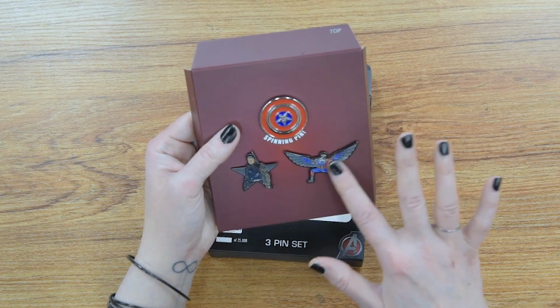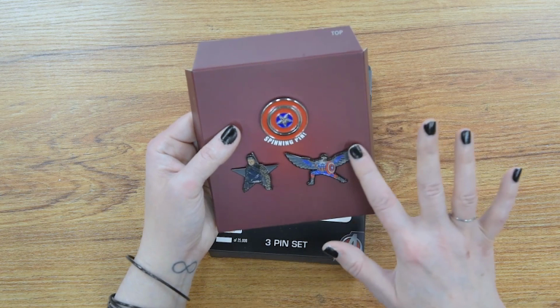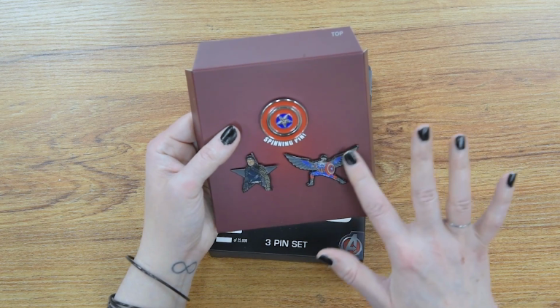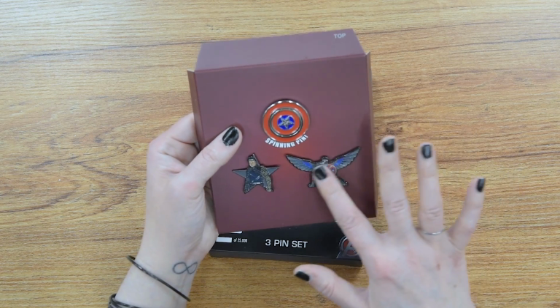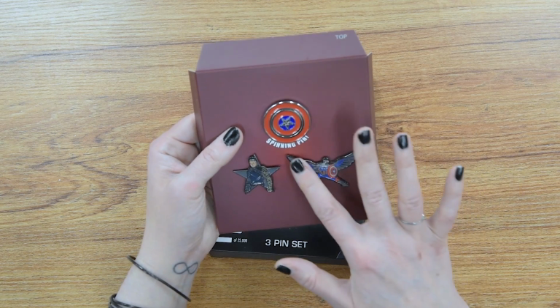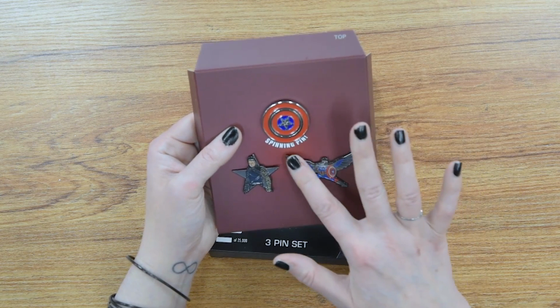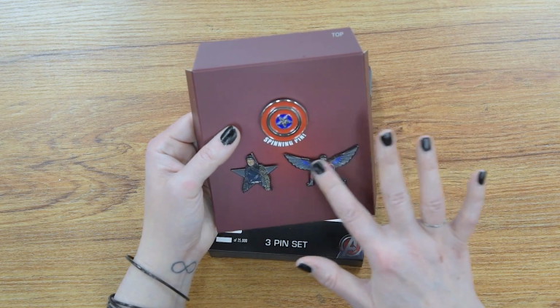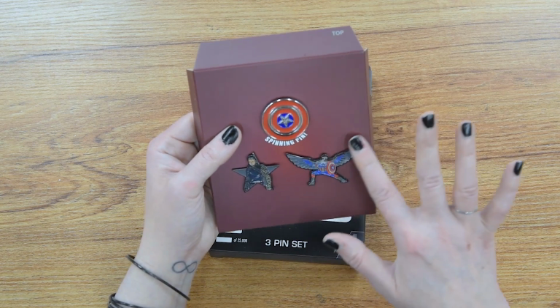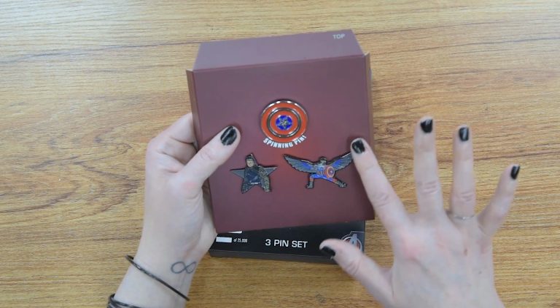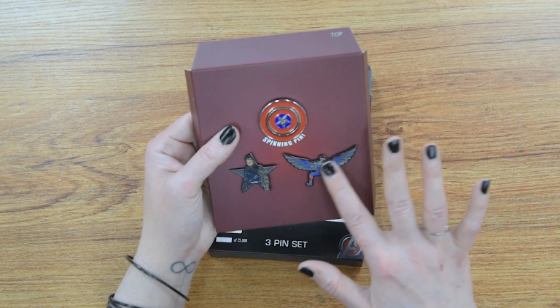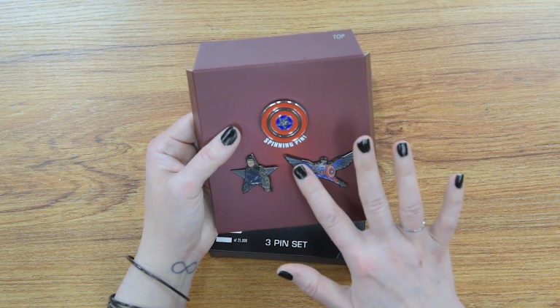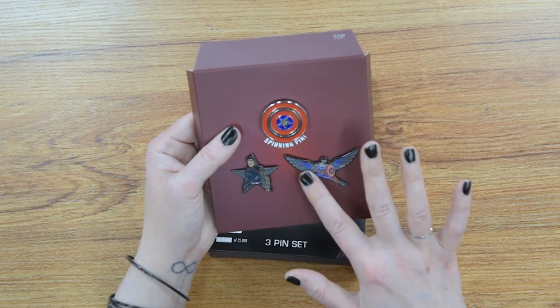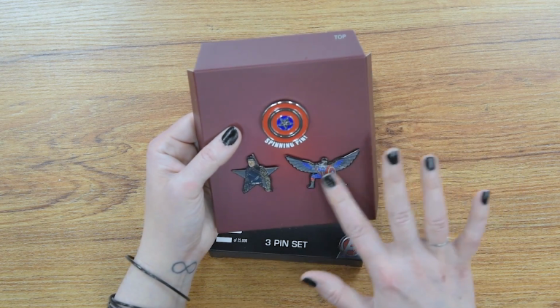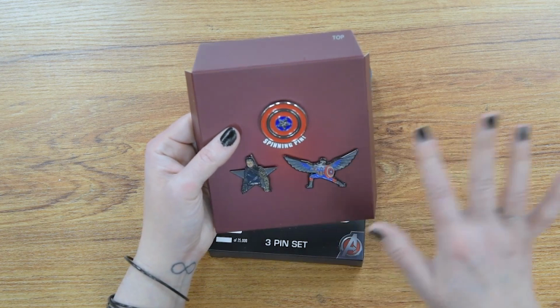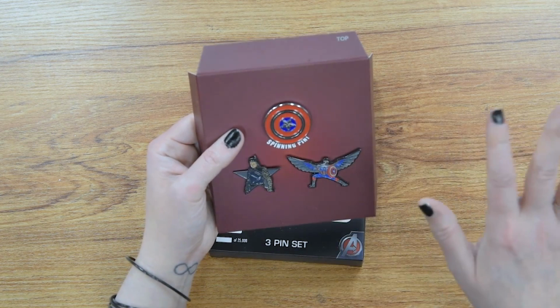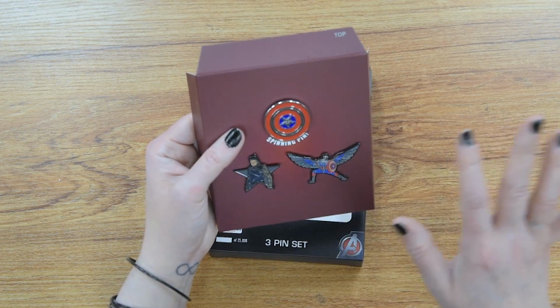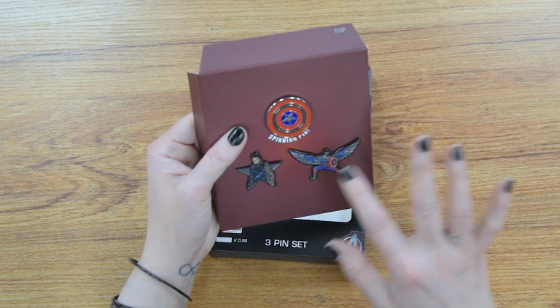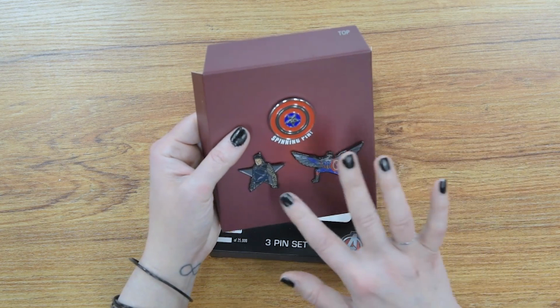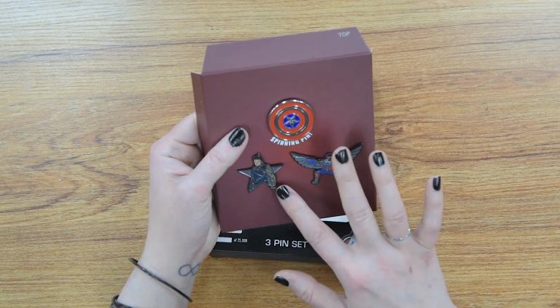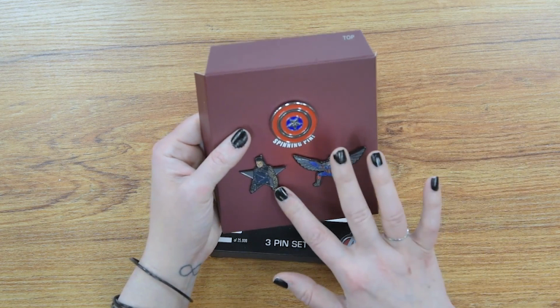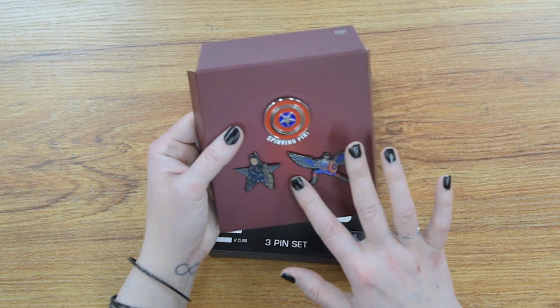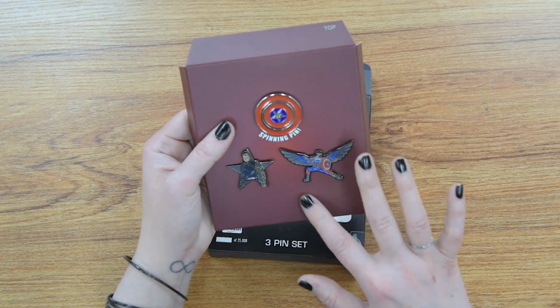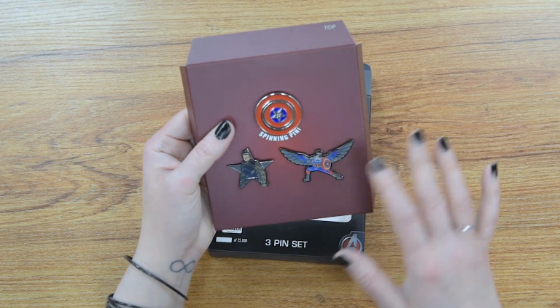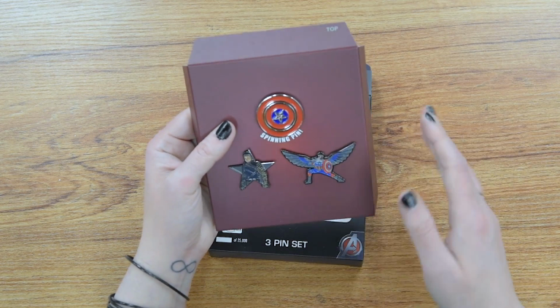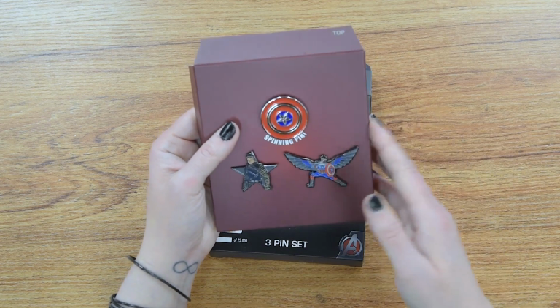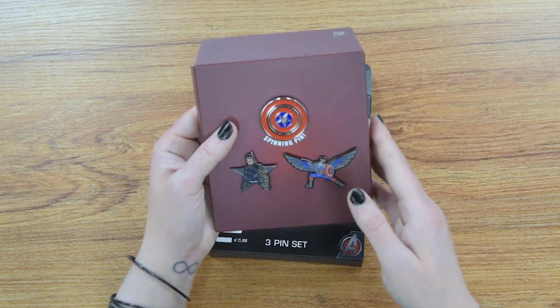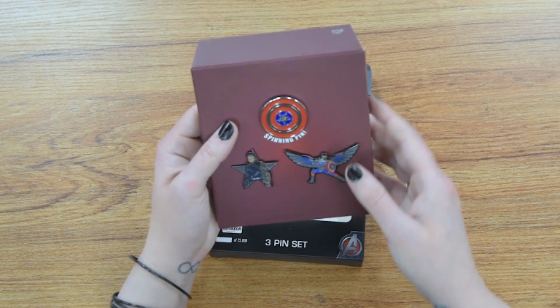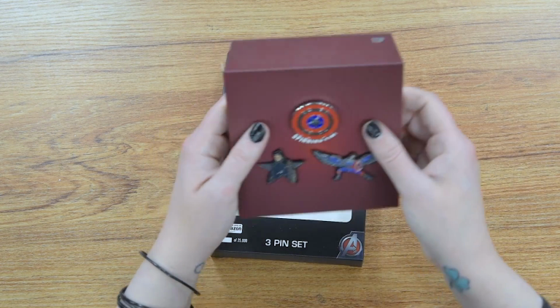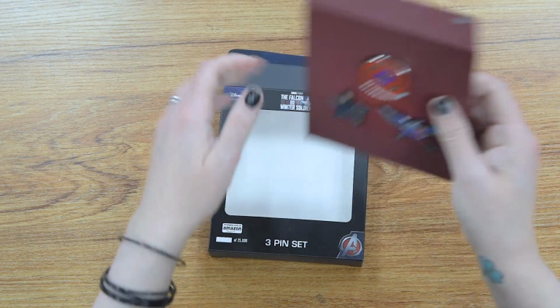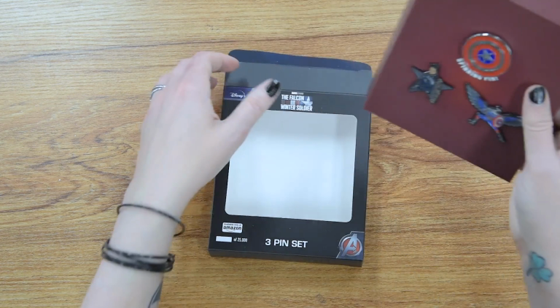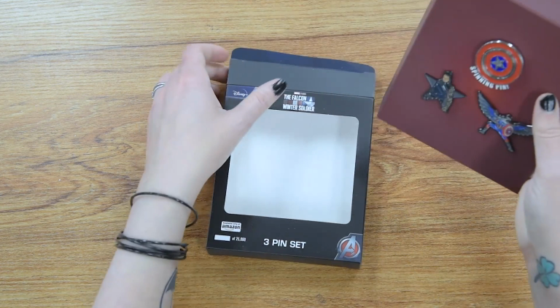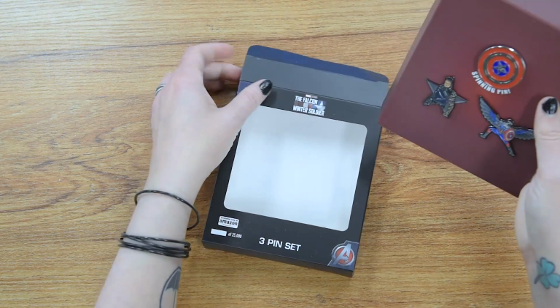Your Captain America Falcon pin. These are great pins.